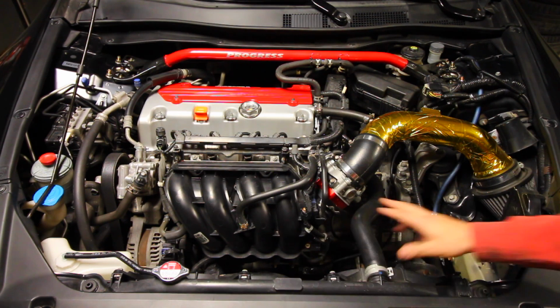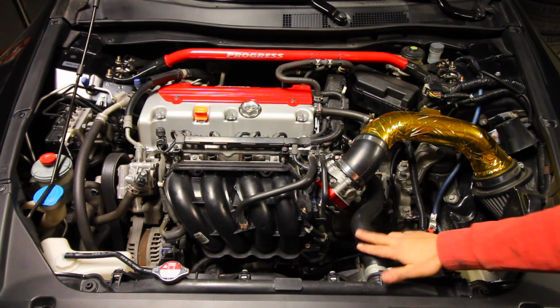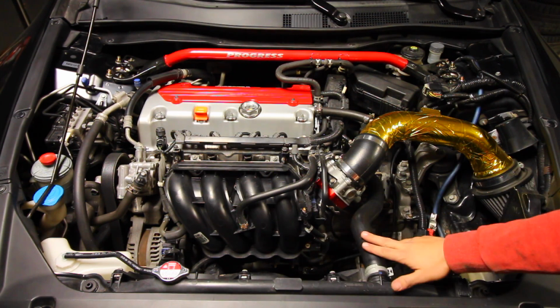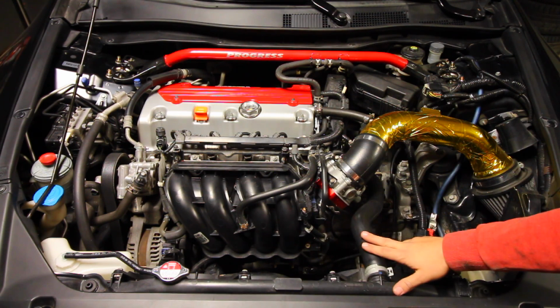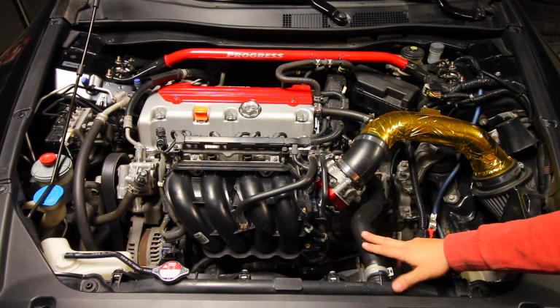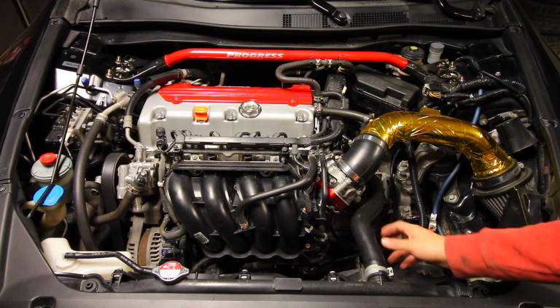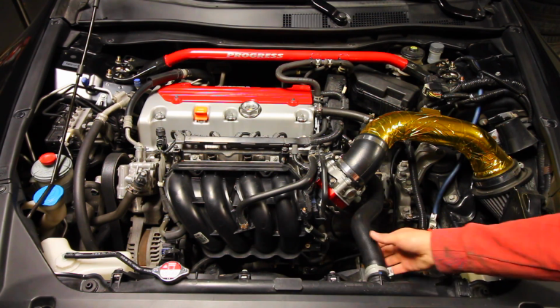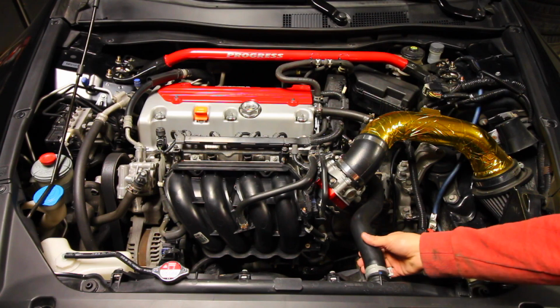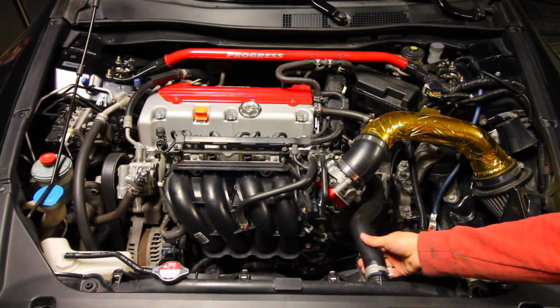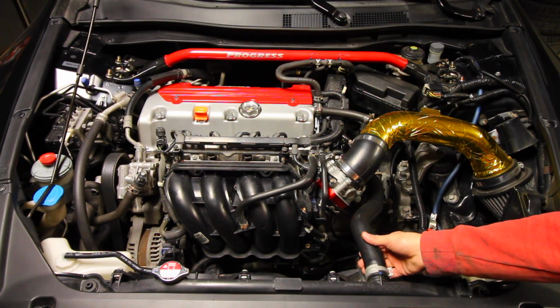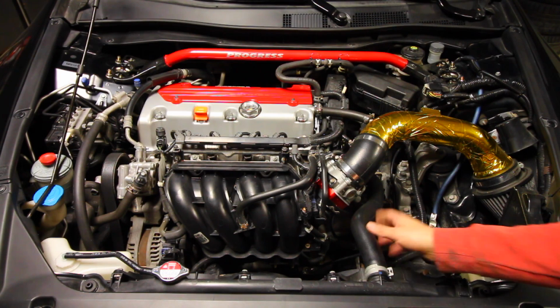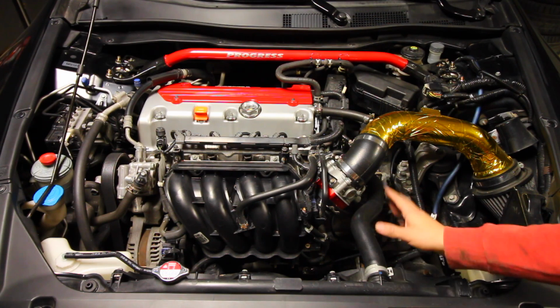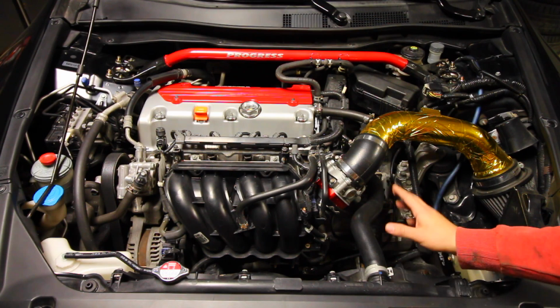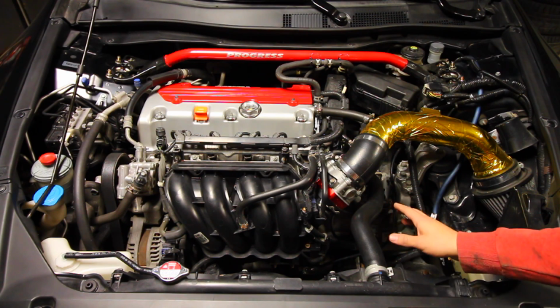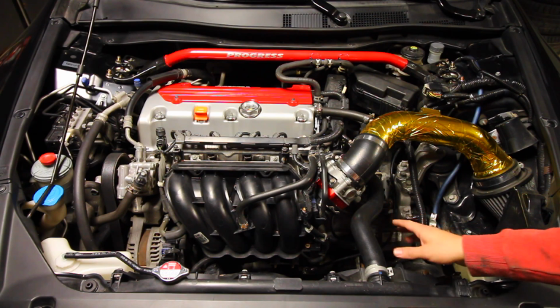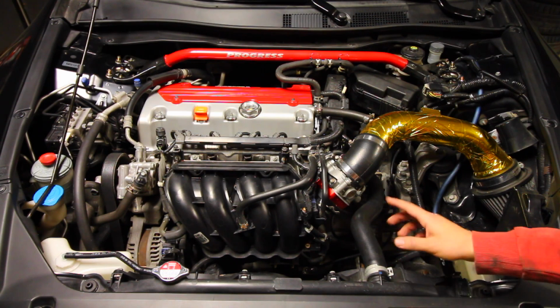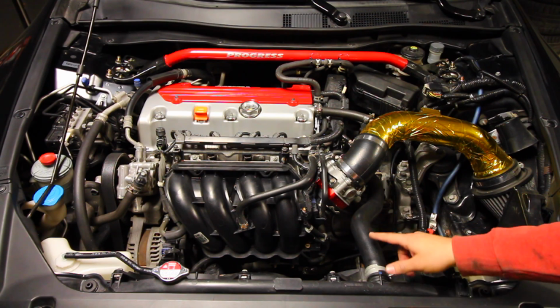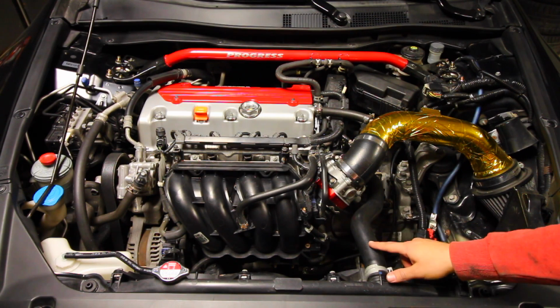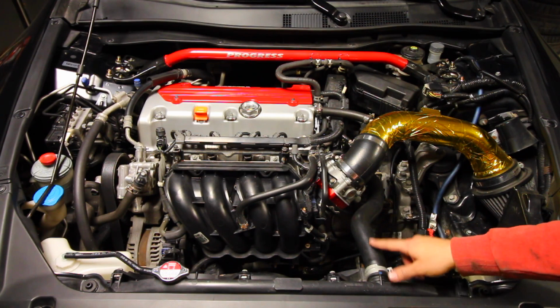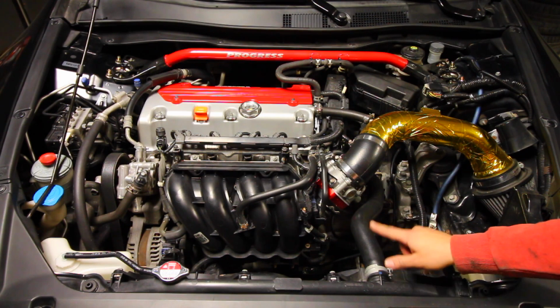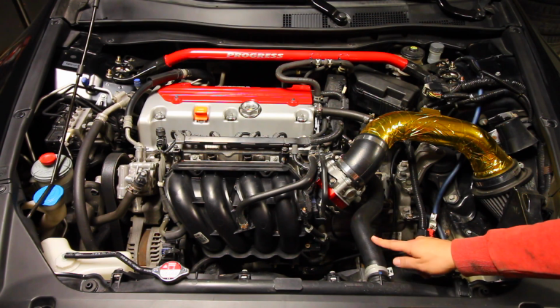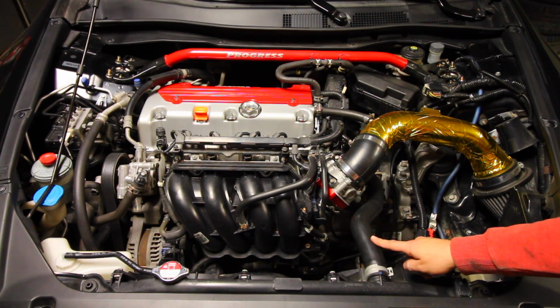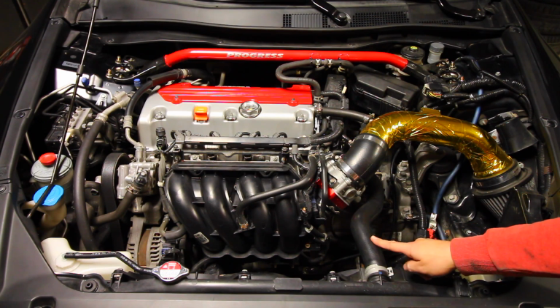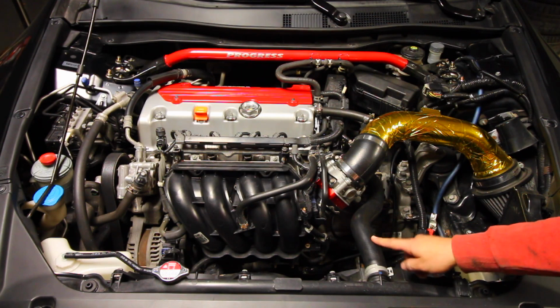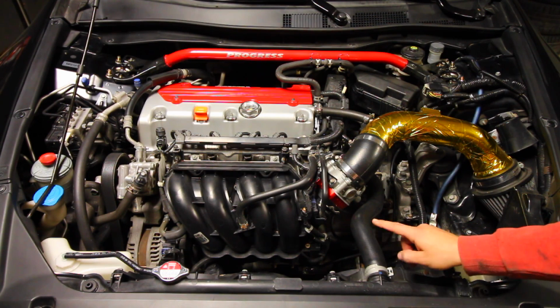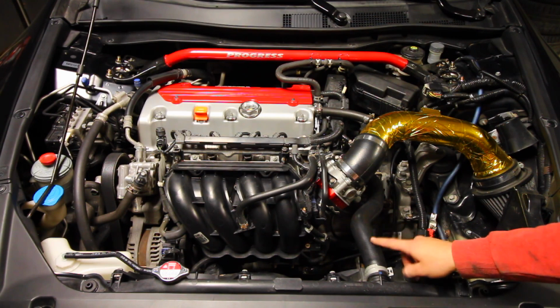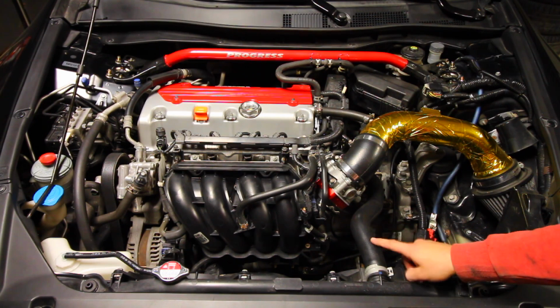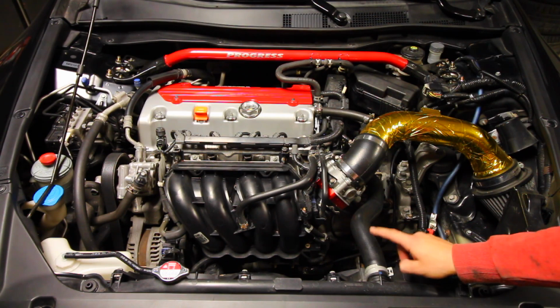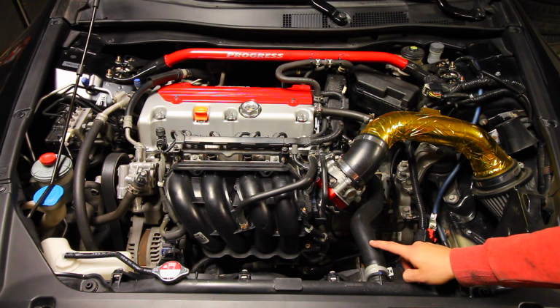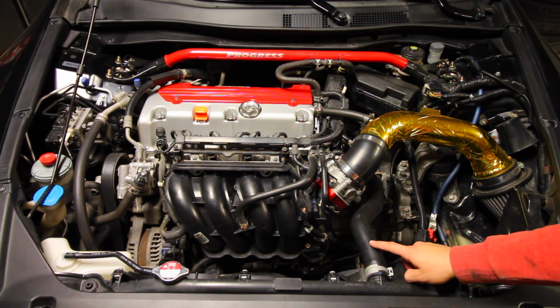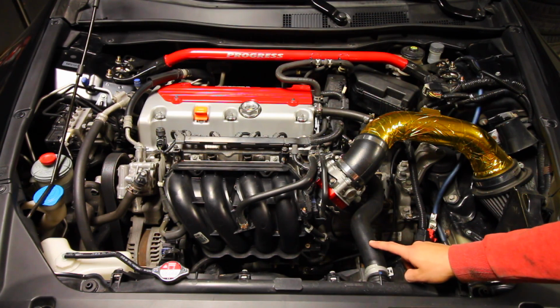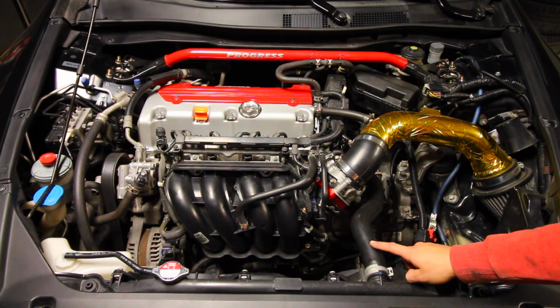Now these hoses that I have in my car don't seem to be too bad, but I'm going to show you how to inspect them to see if you need to replace them.